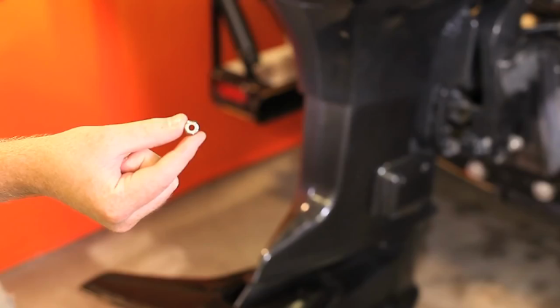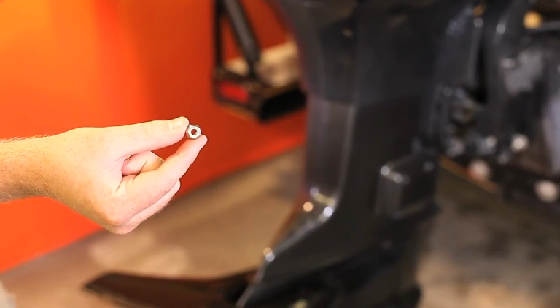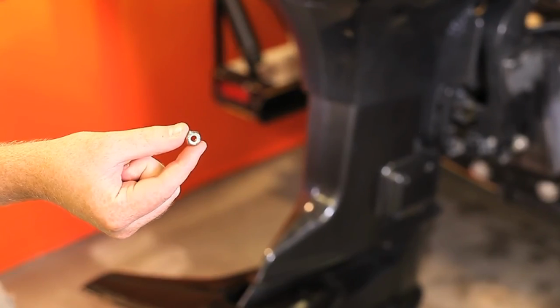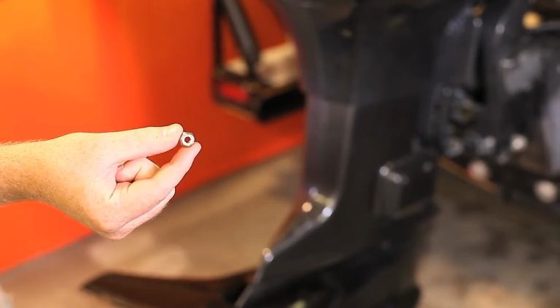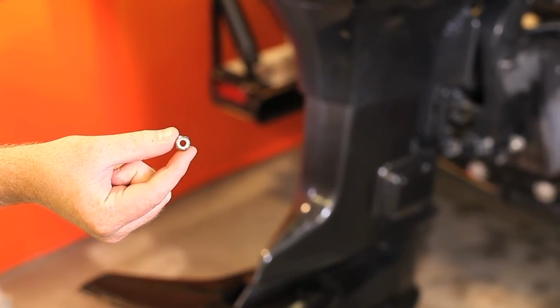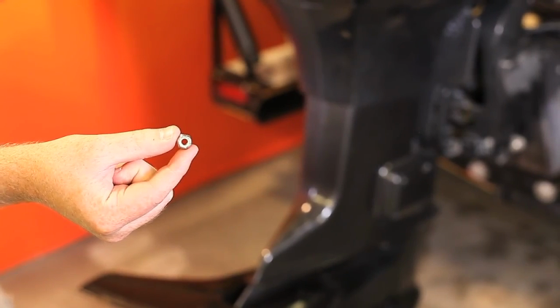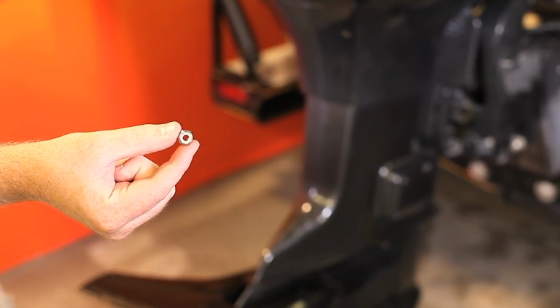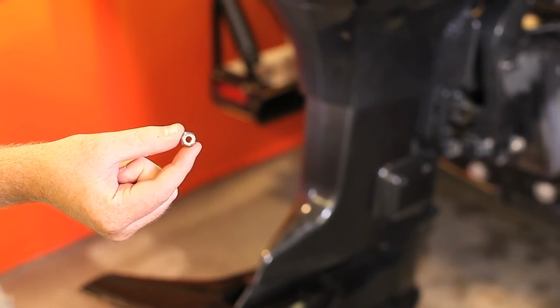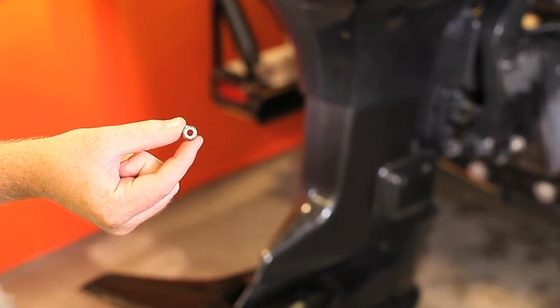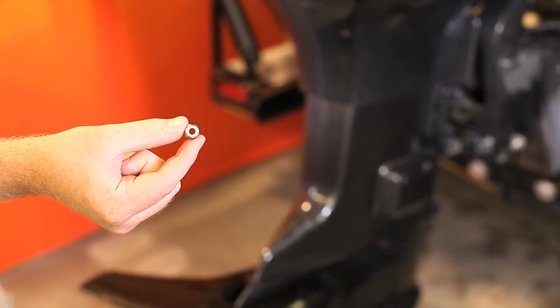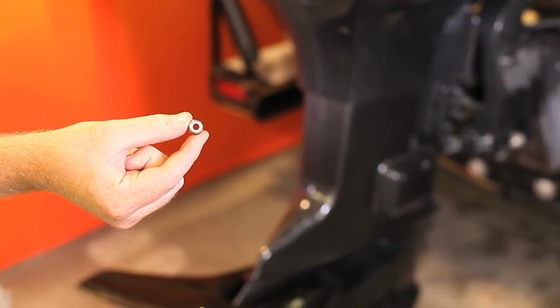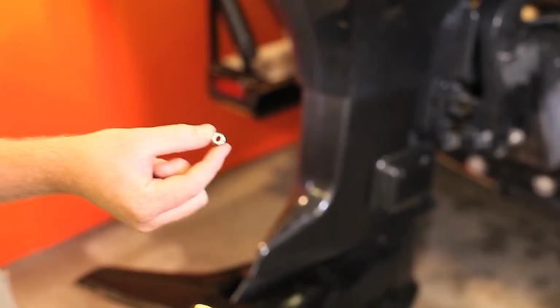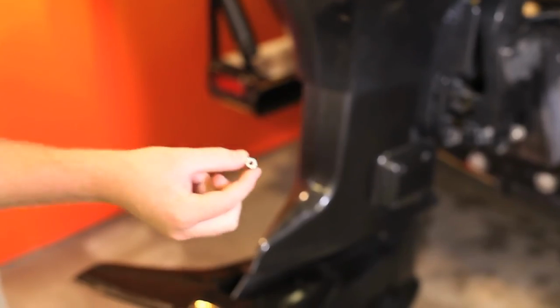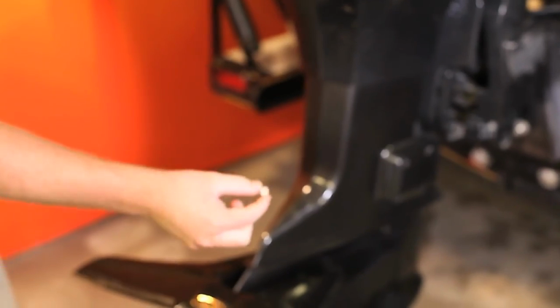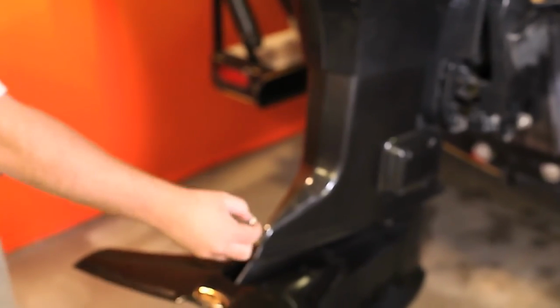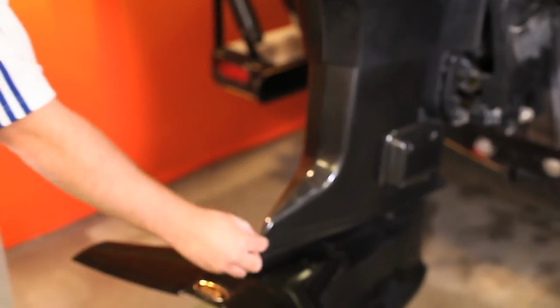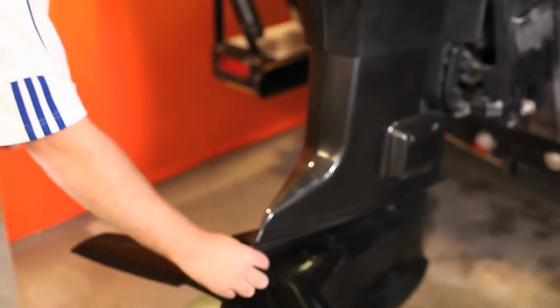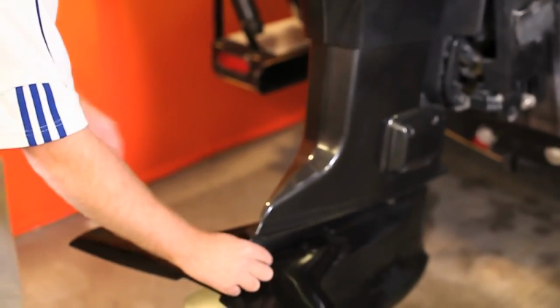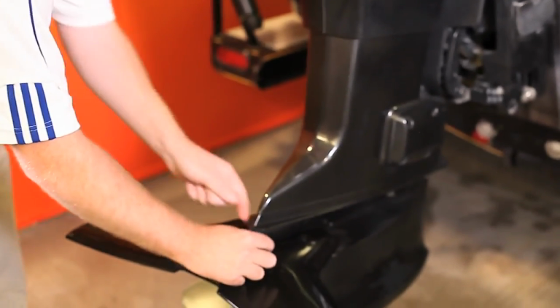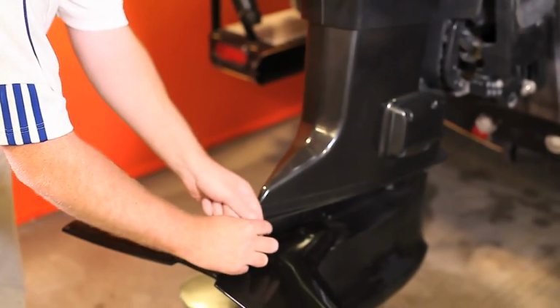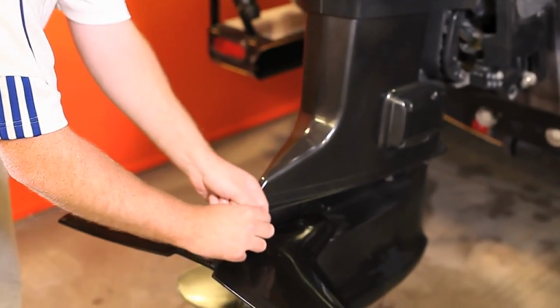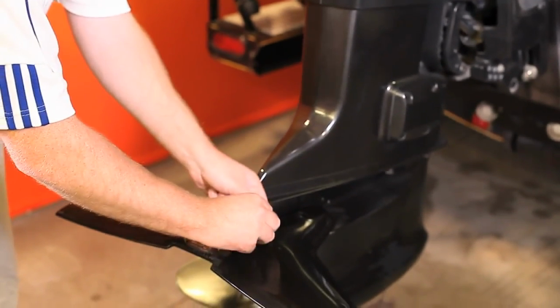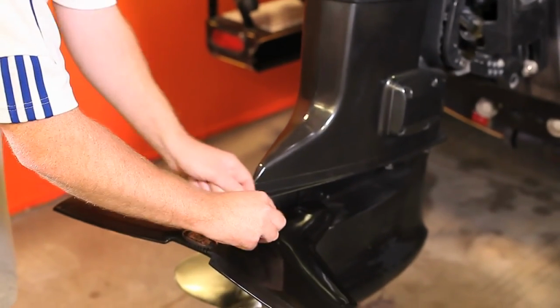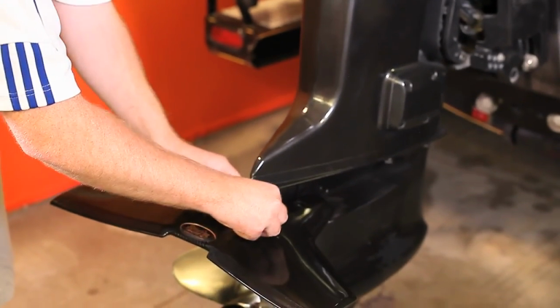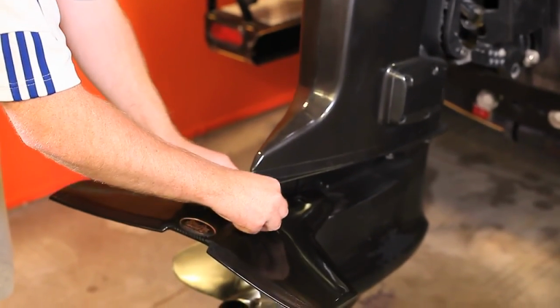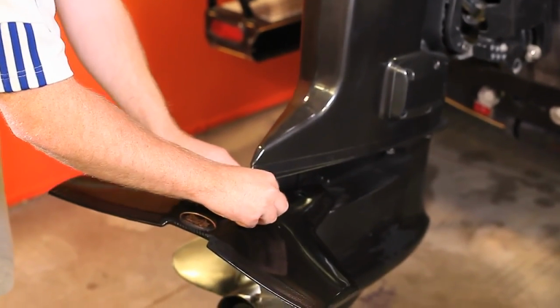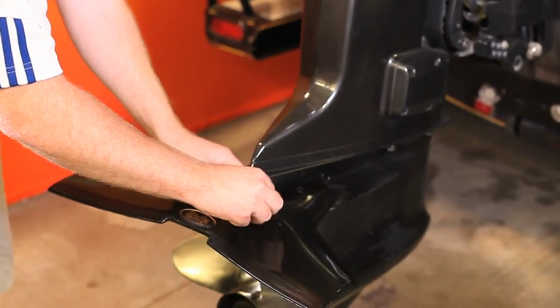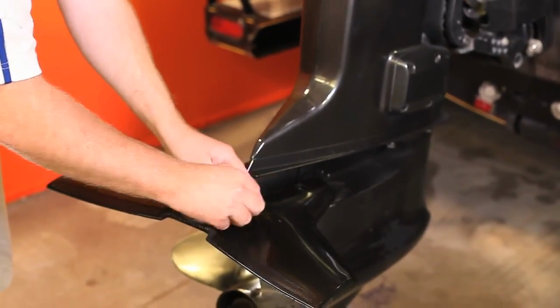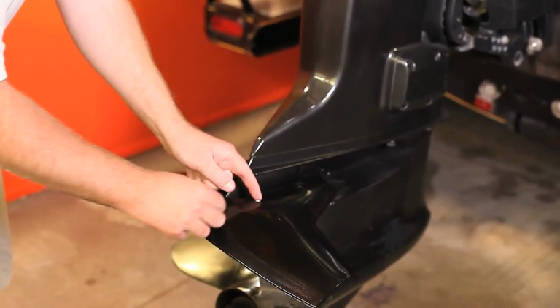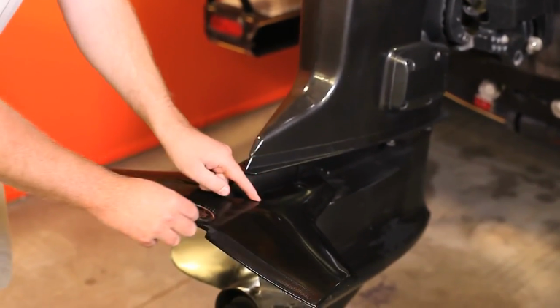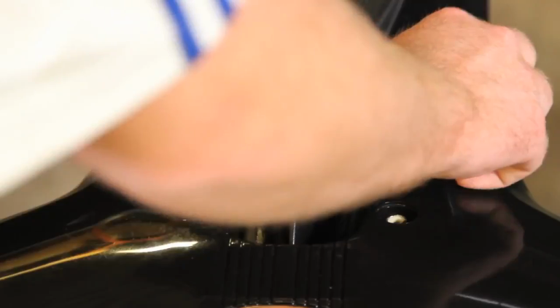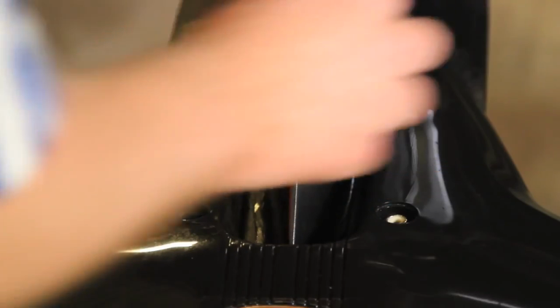With the white side of the locking nut facing up, insert the four locking nuts on top of the hydrofoil in the pre-drilled areas.